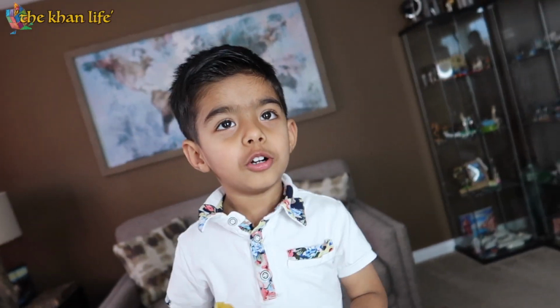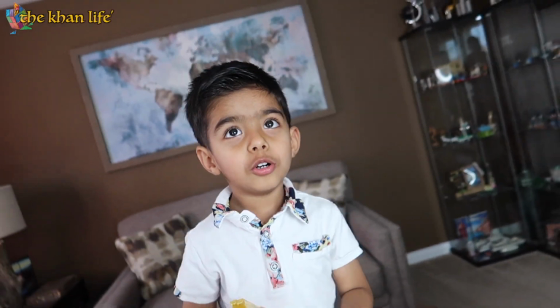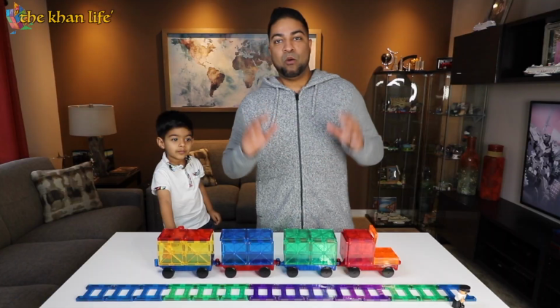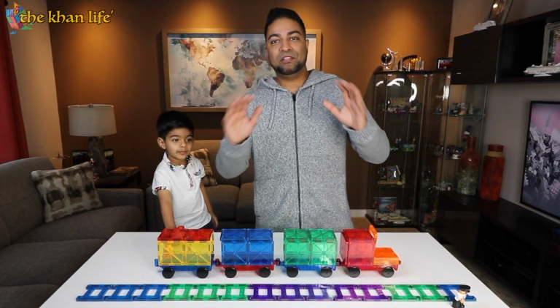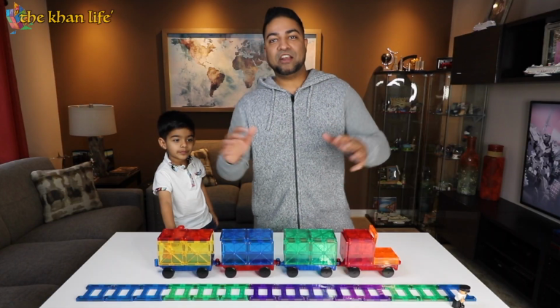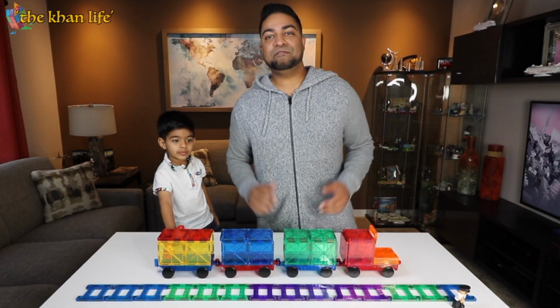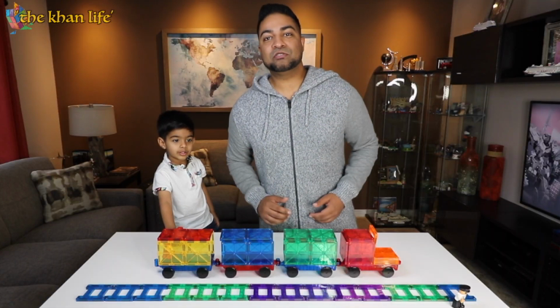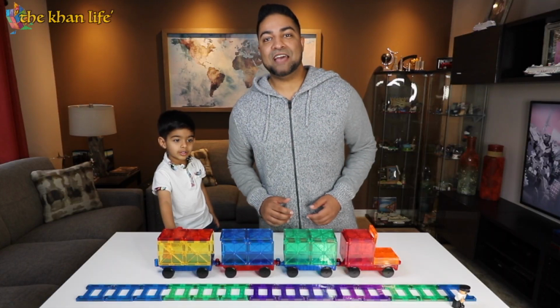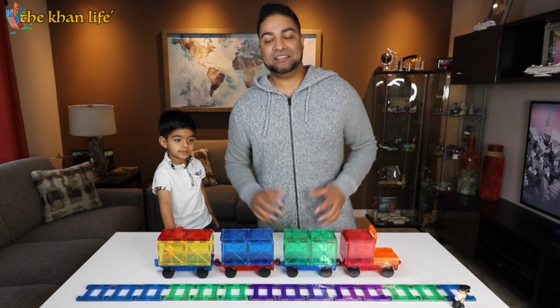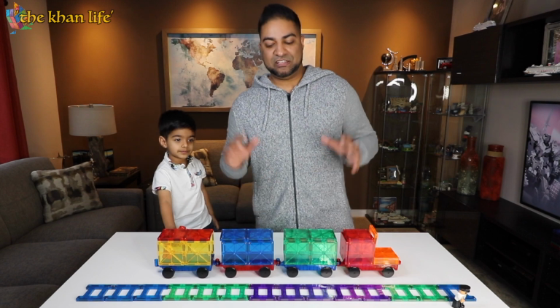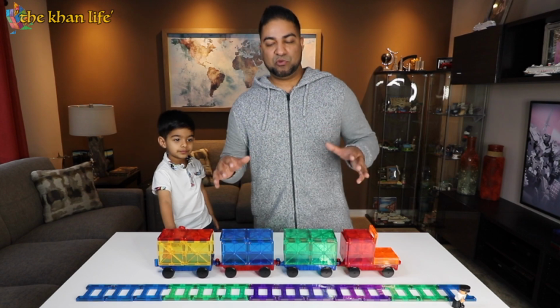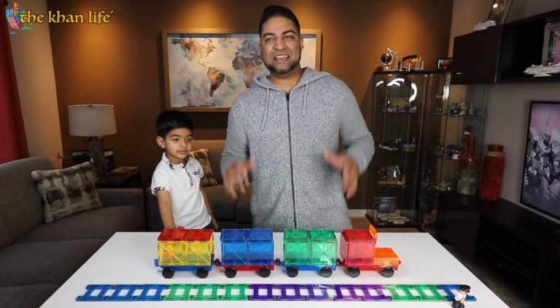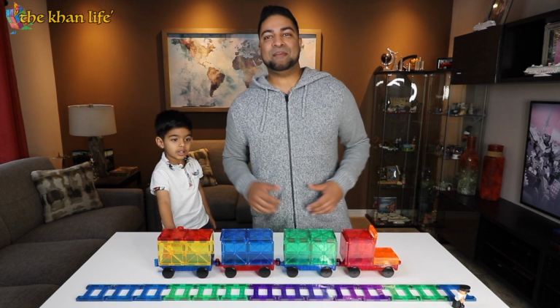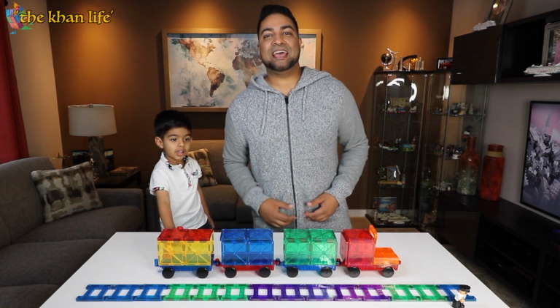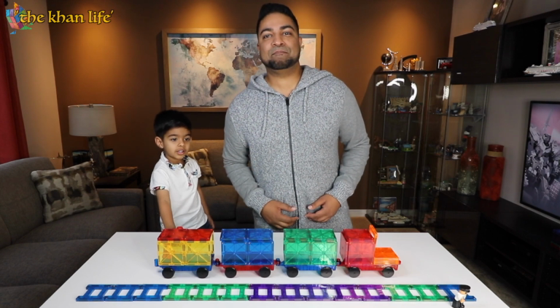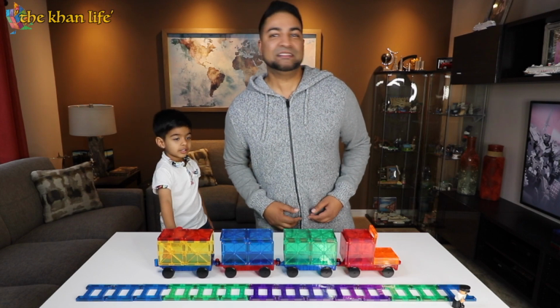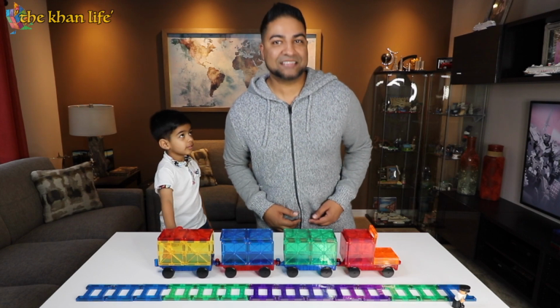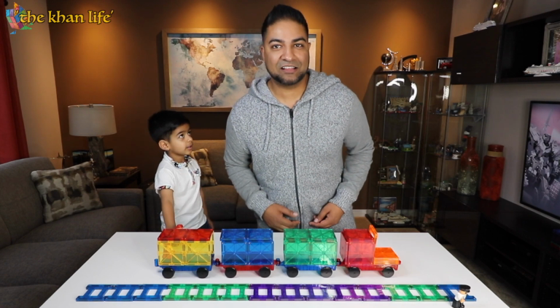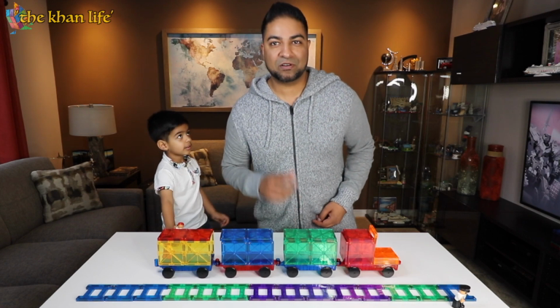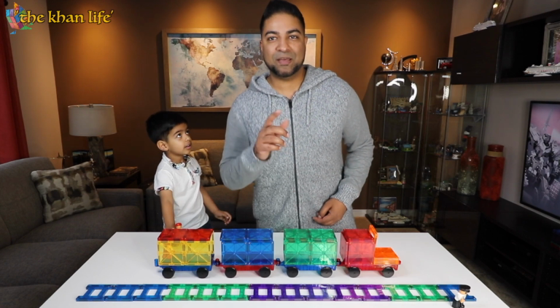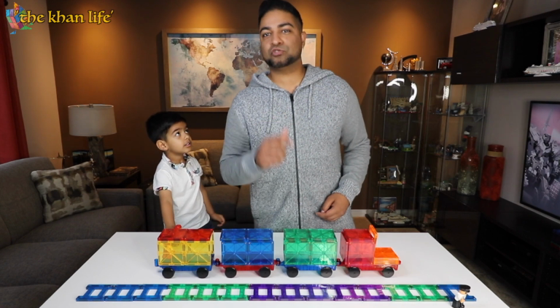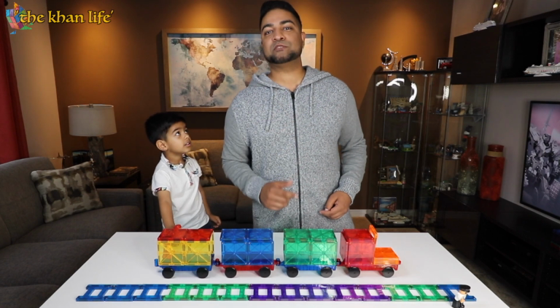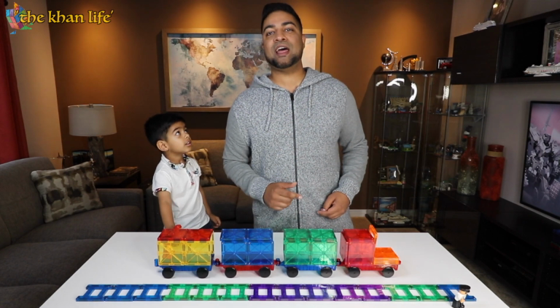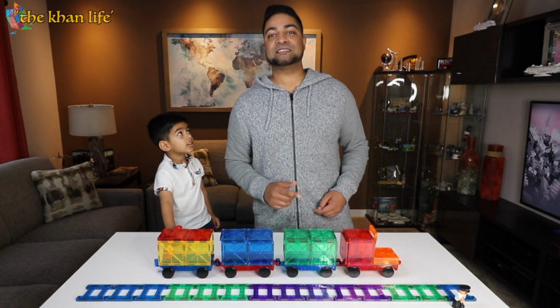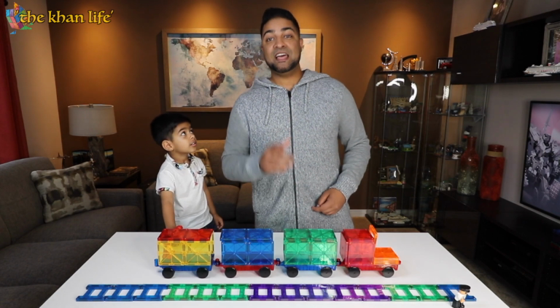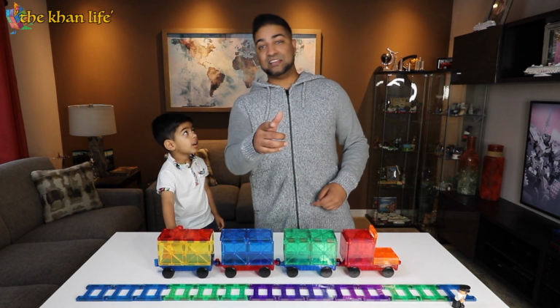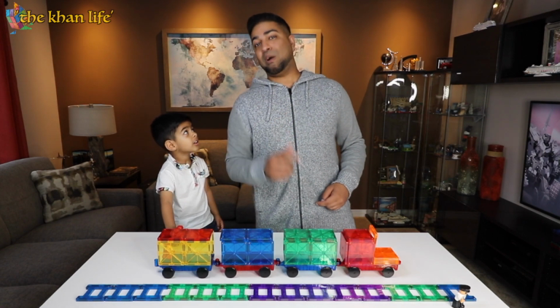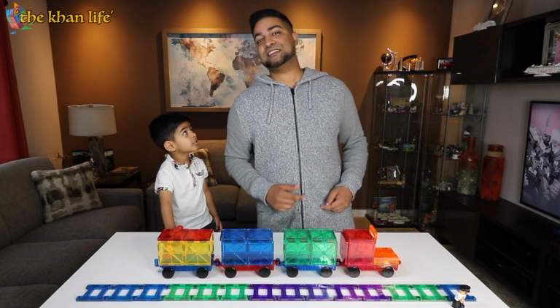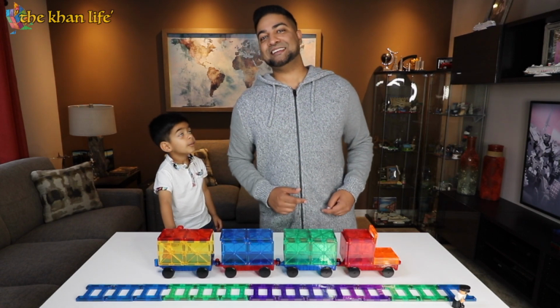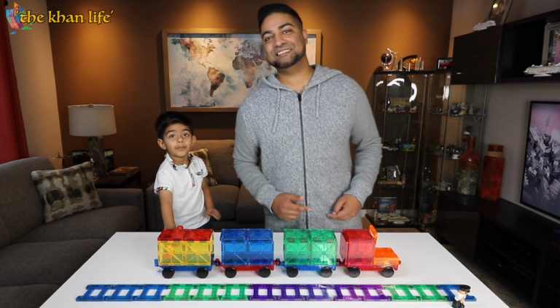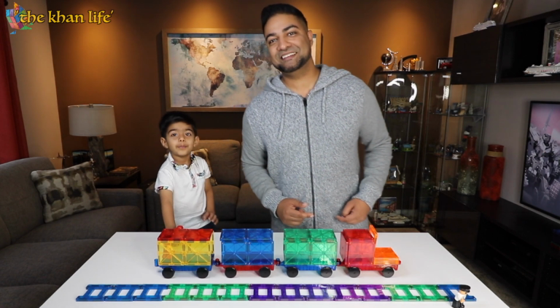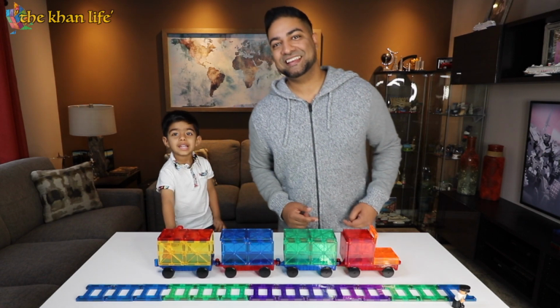Well, there you folks have it — the 3D Magnetic Building Tiles from Best Choice Products. Thanks for watching, guys! Bye-bye!